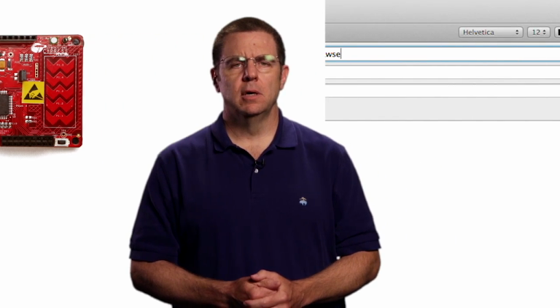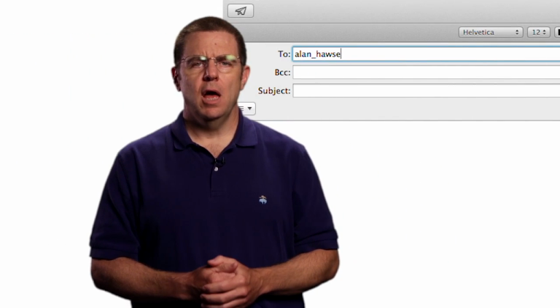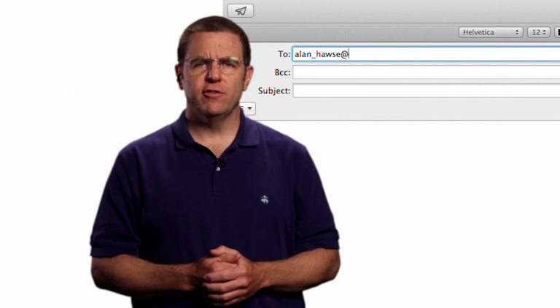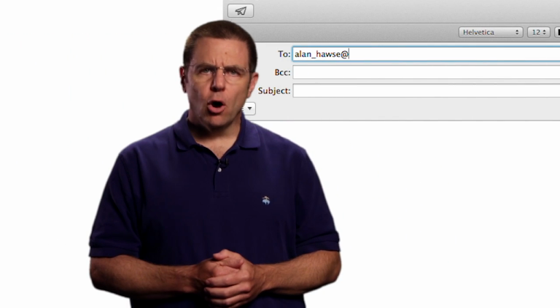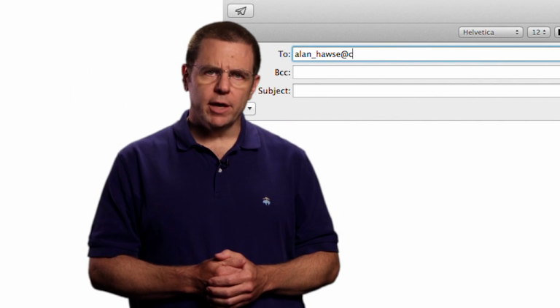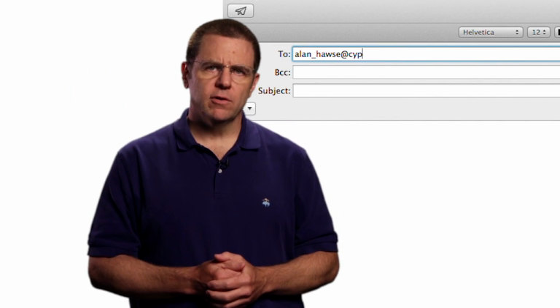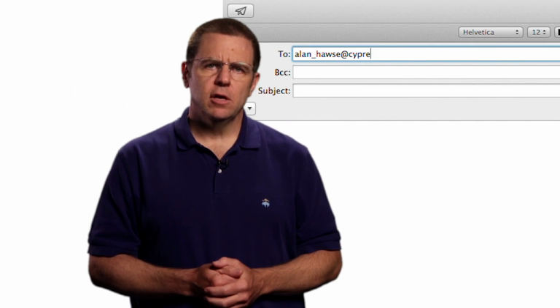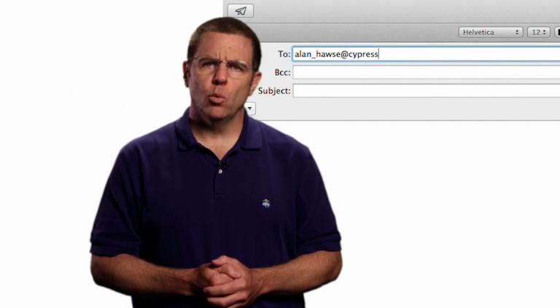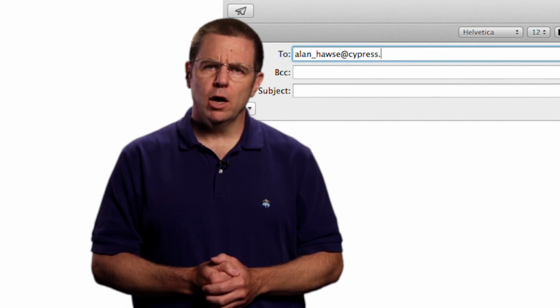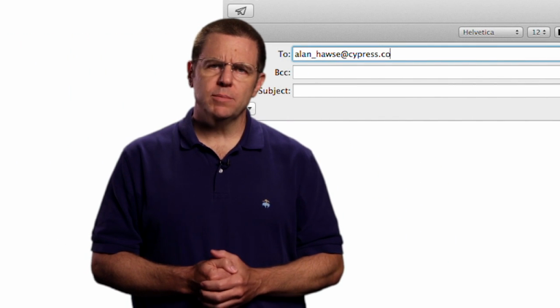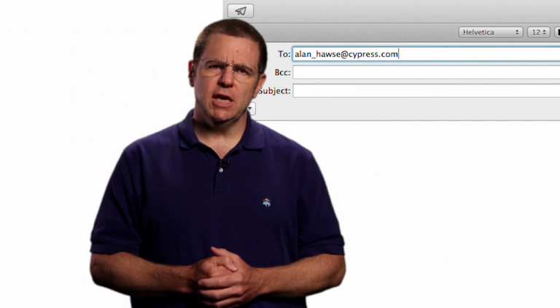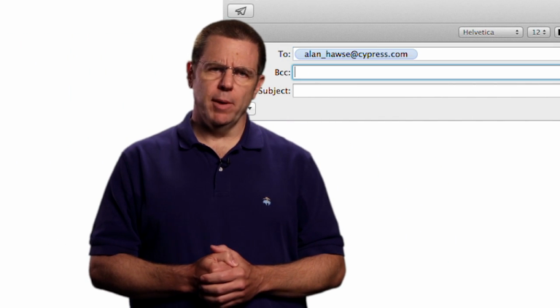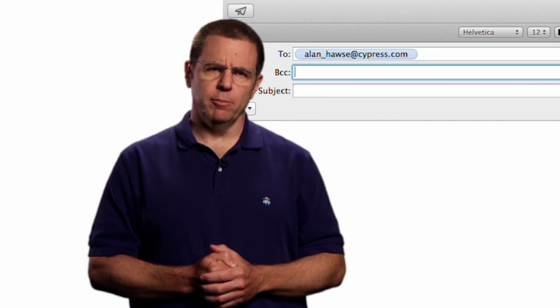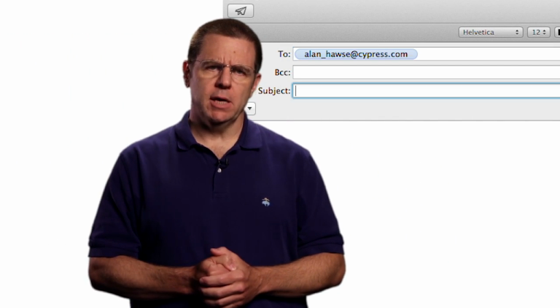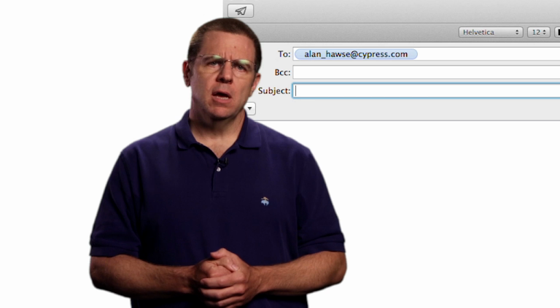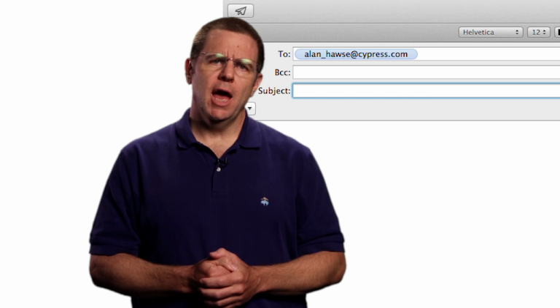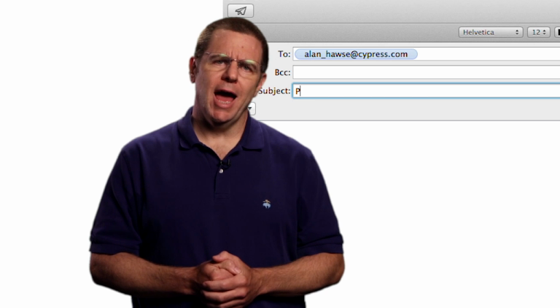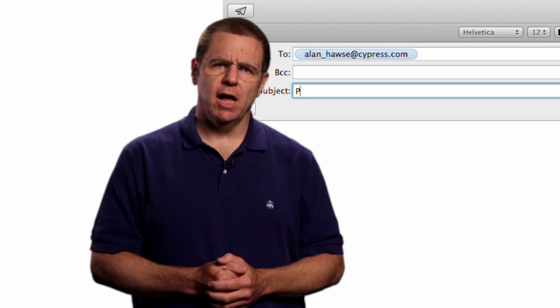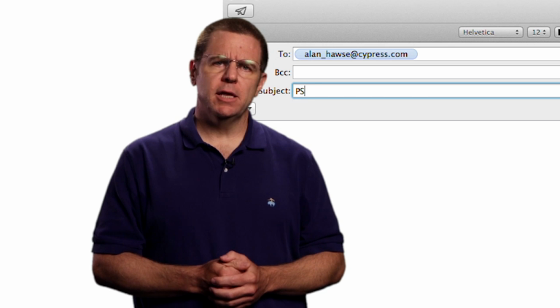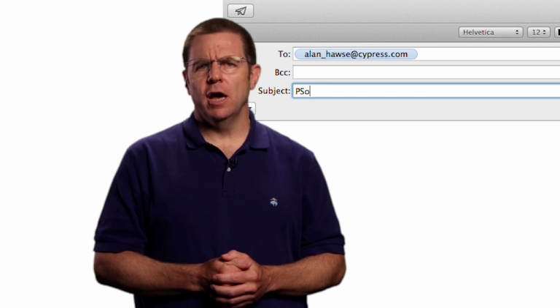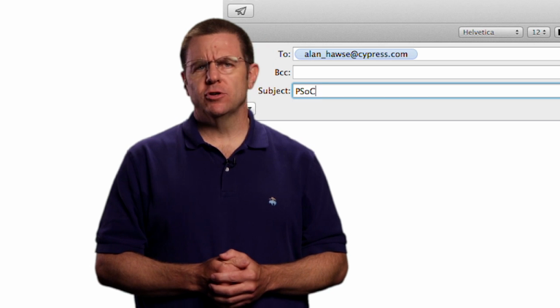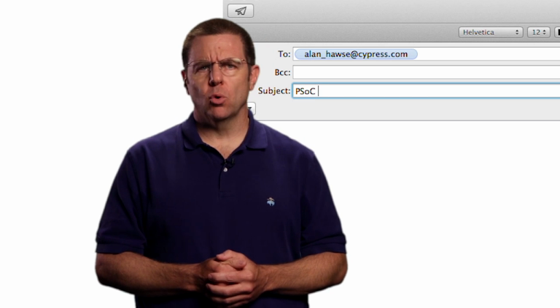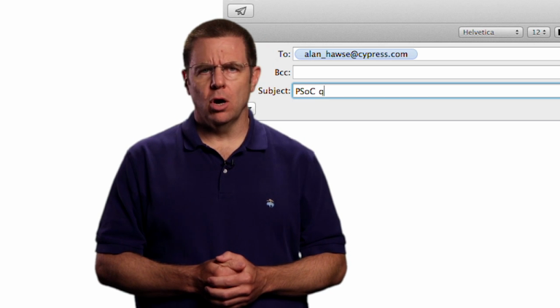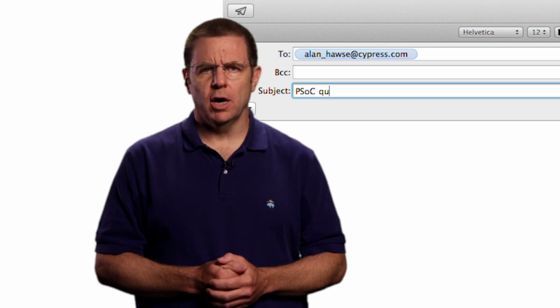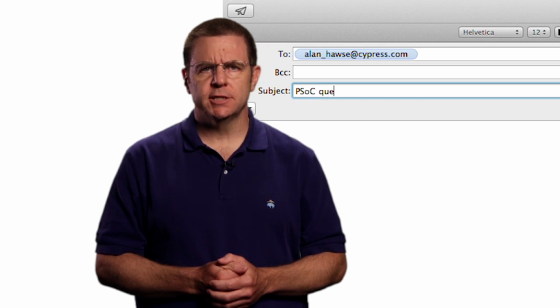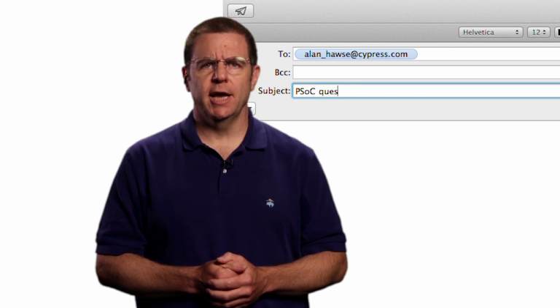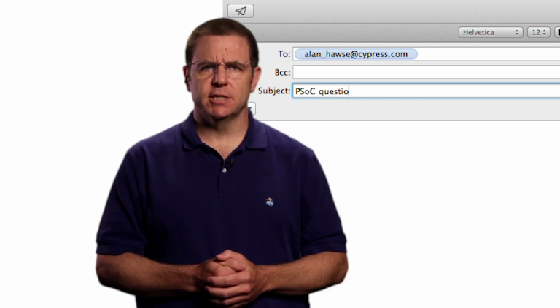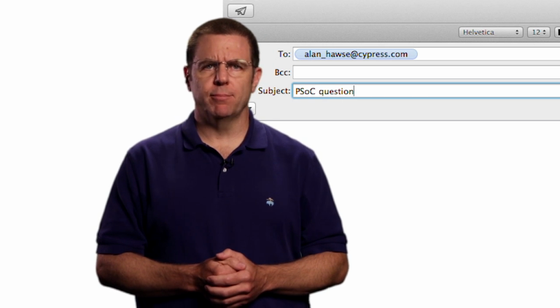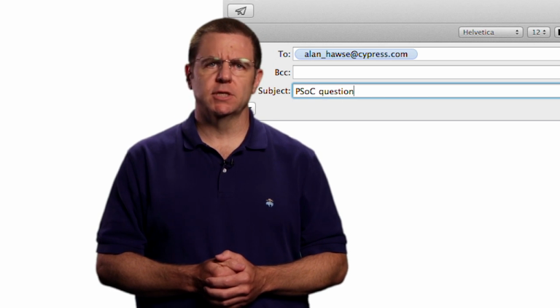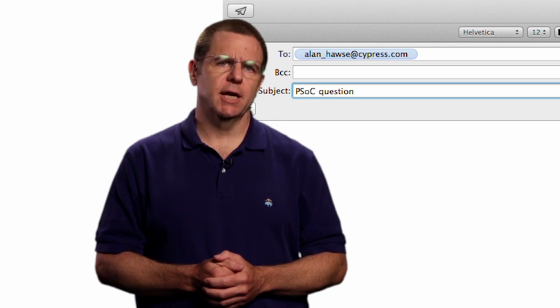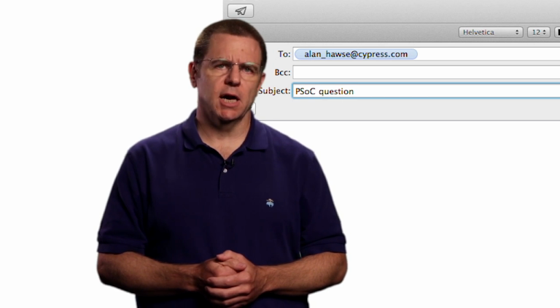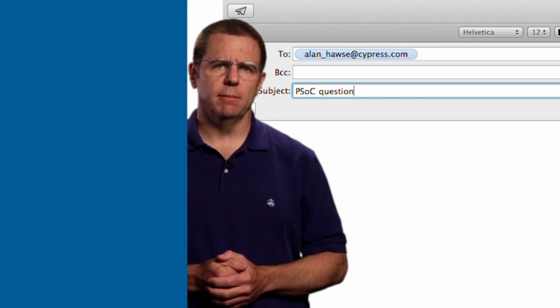As always, you're welcome to email me at alan_hawes@cypress.com.